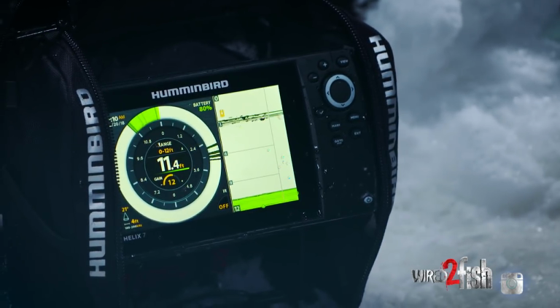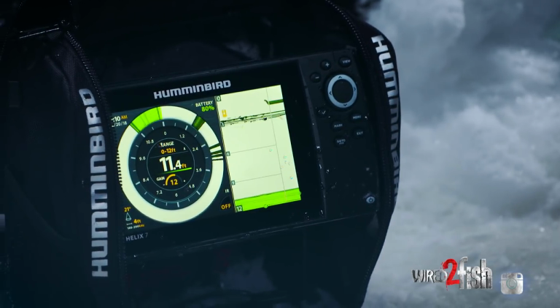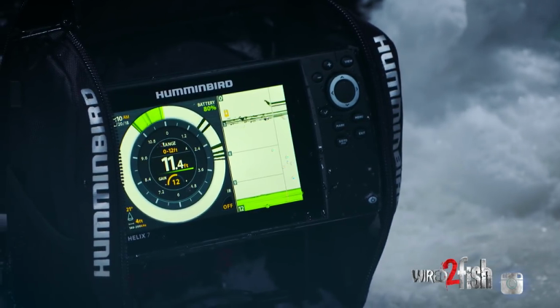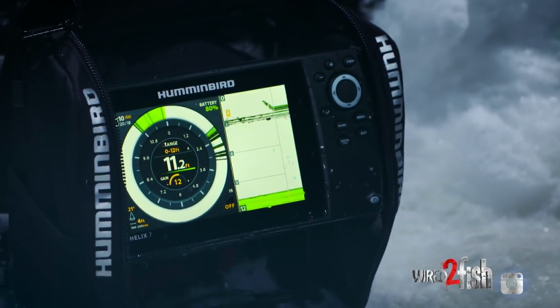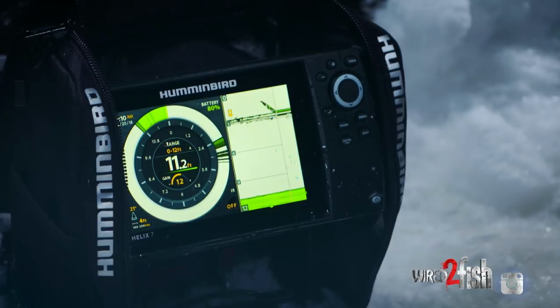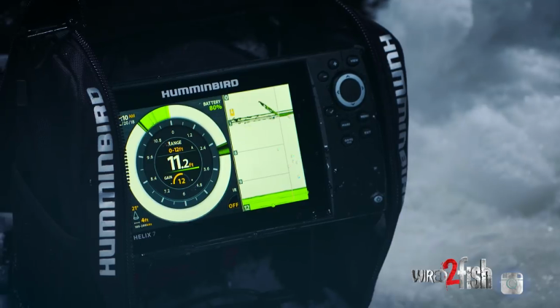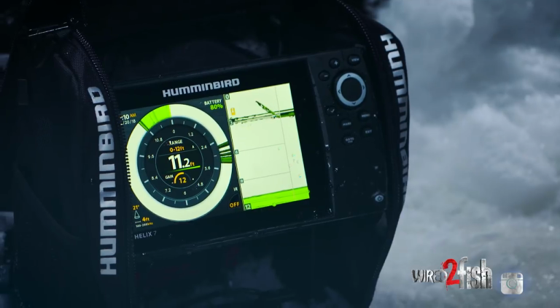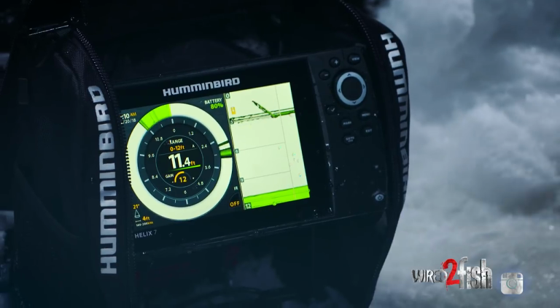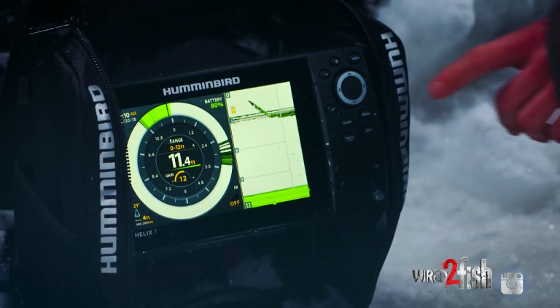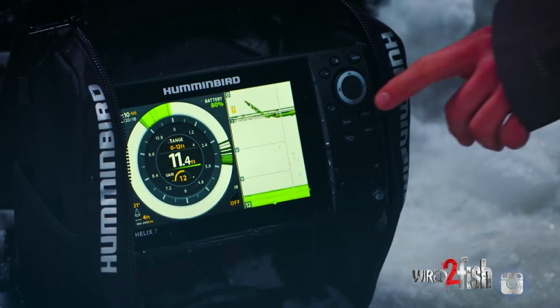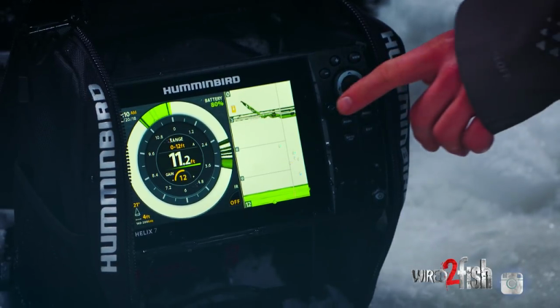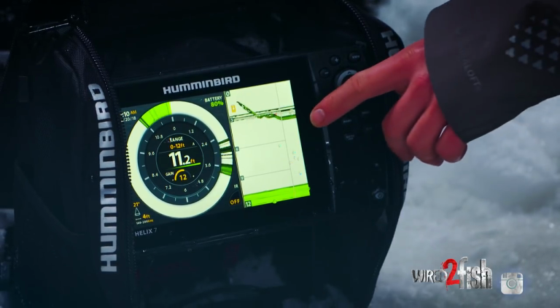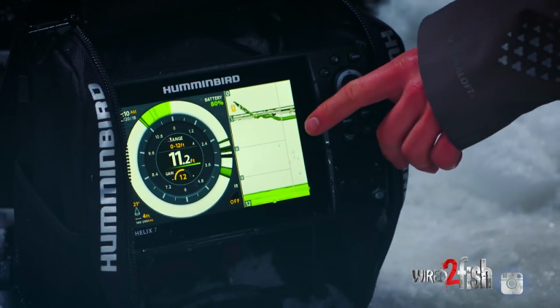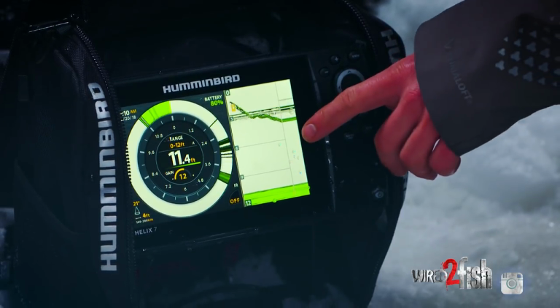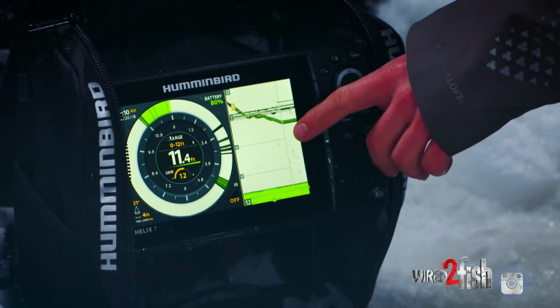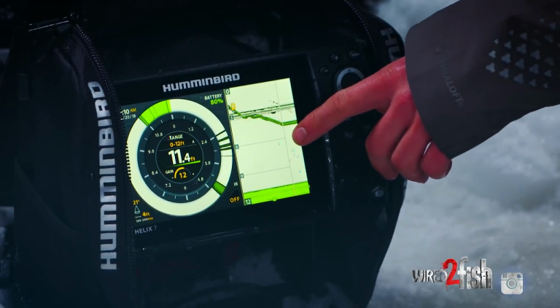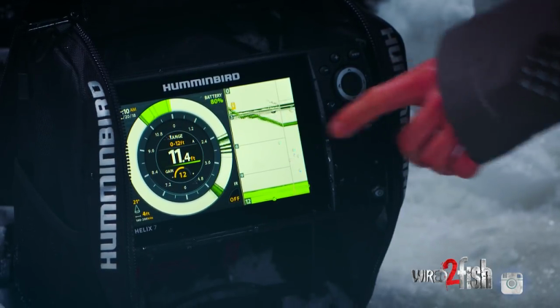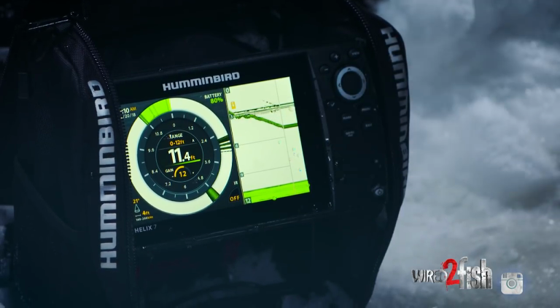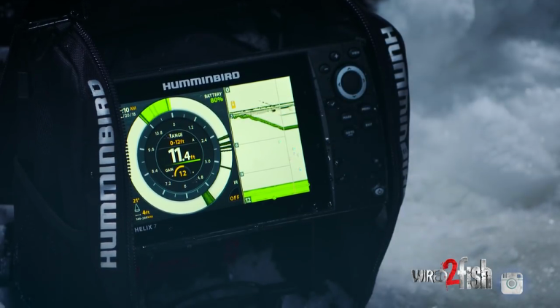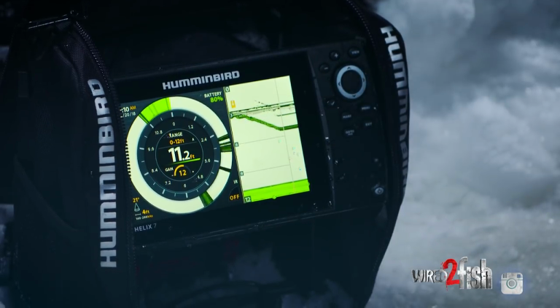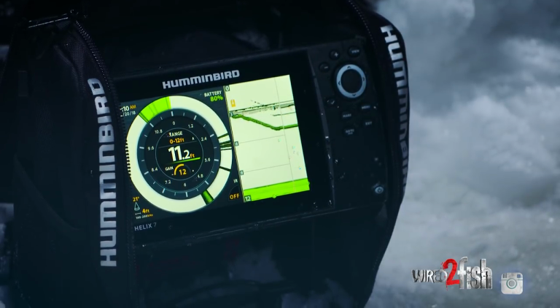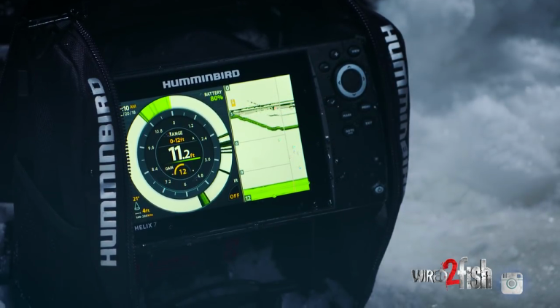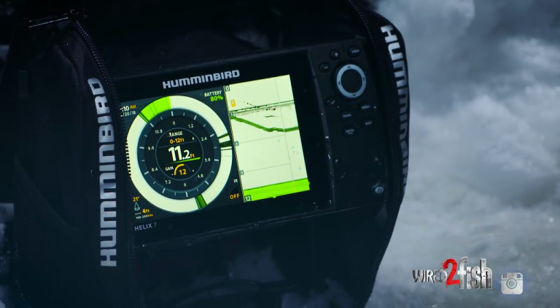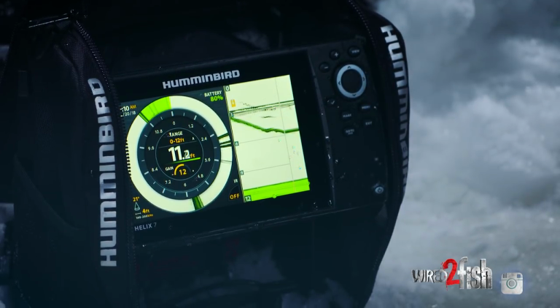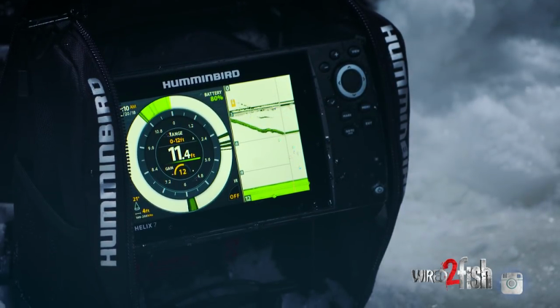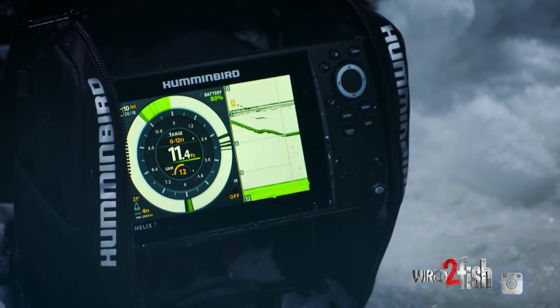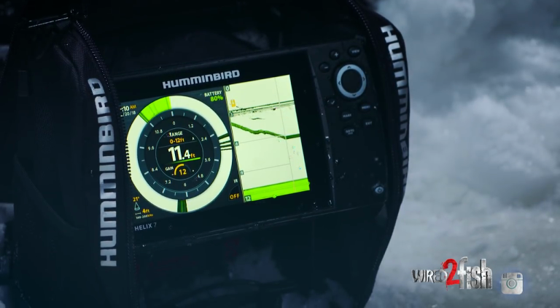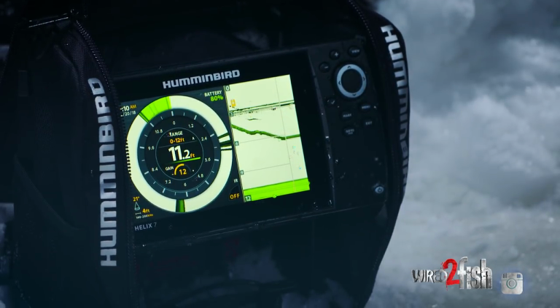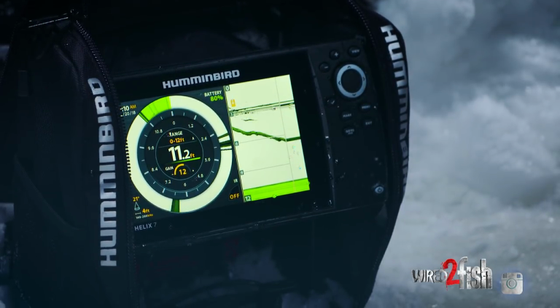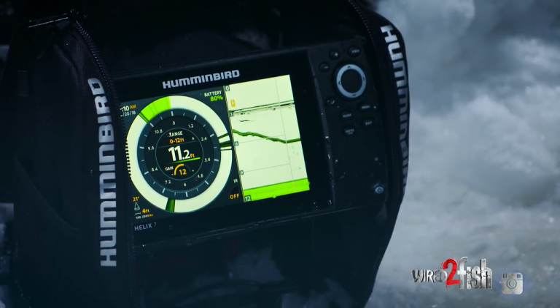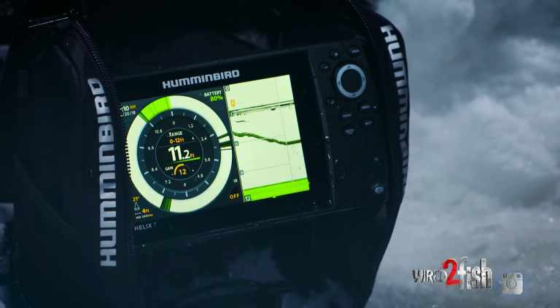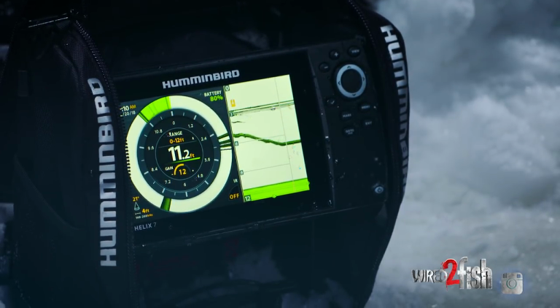Now we're getting that rip and wrap, and you can see how quick that return is and how large it is compared to what that tungsten was.